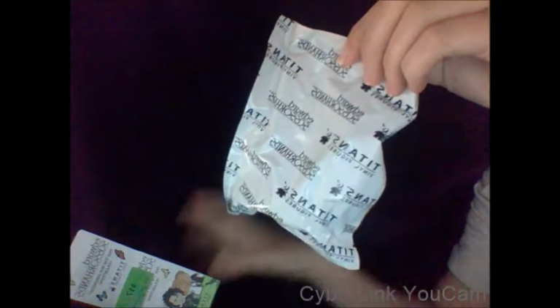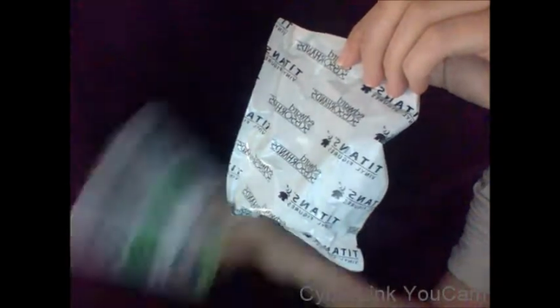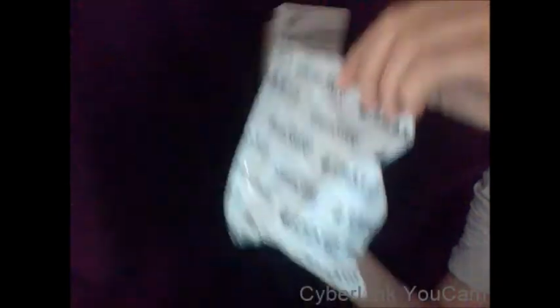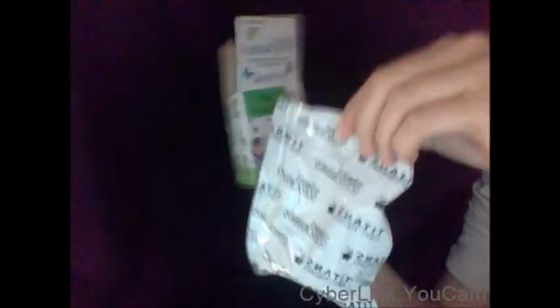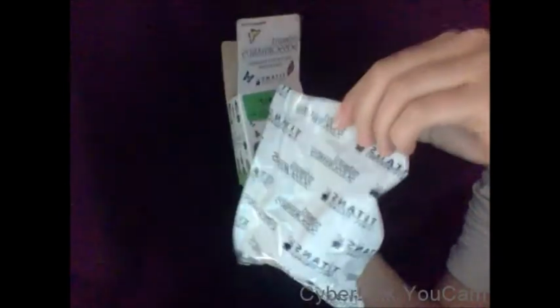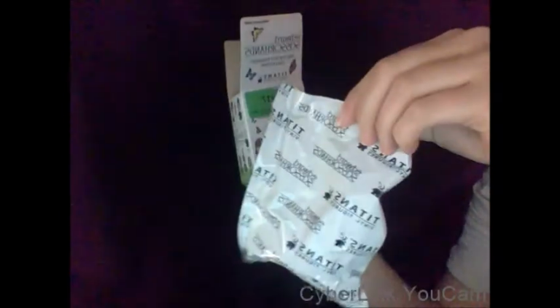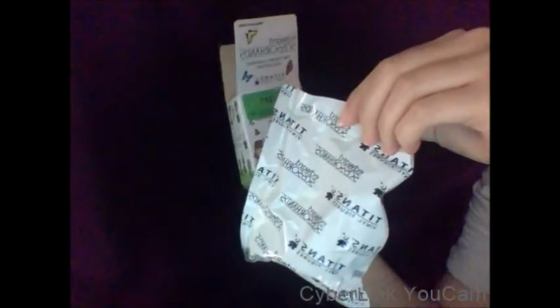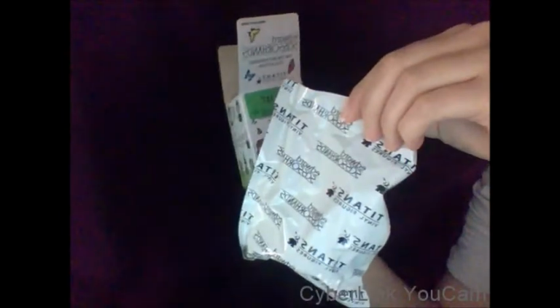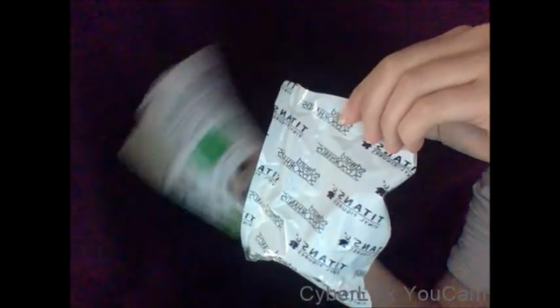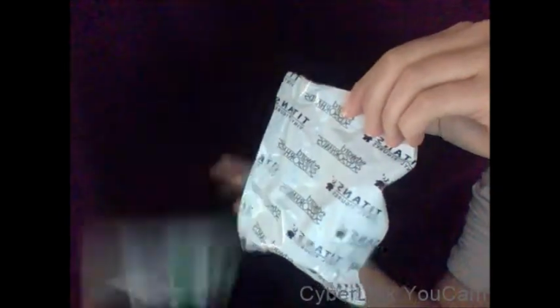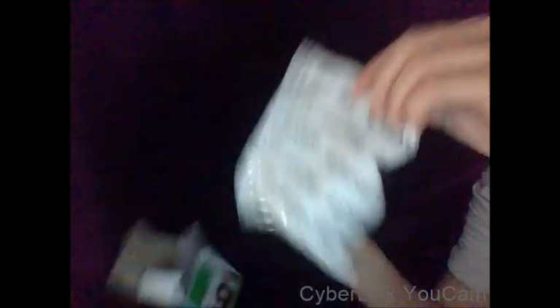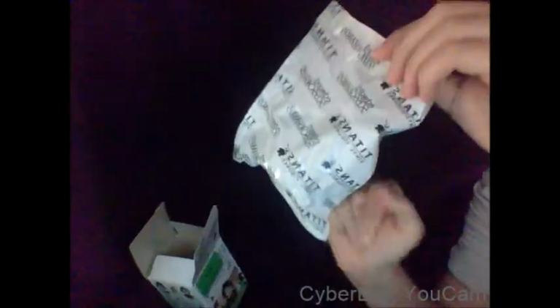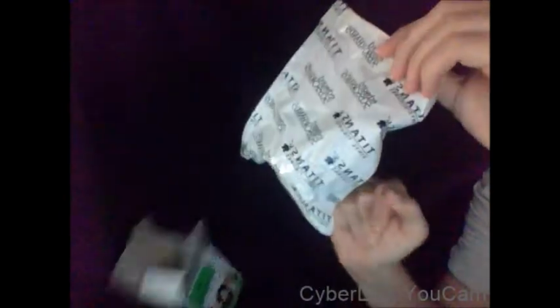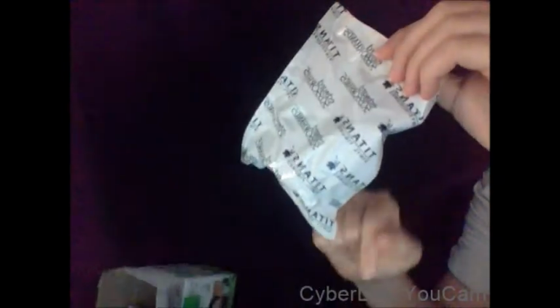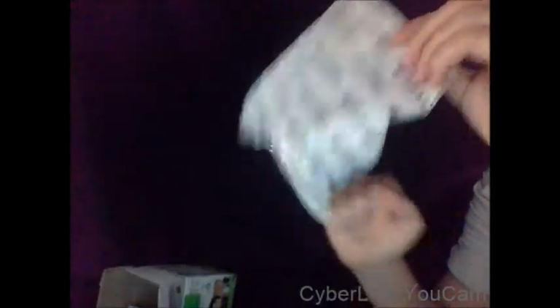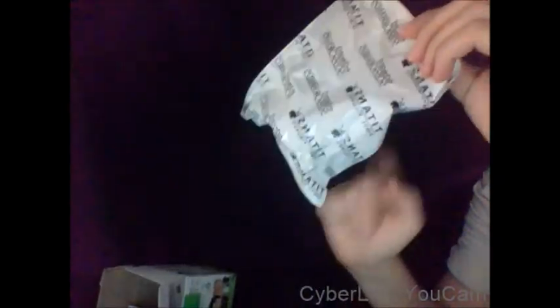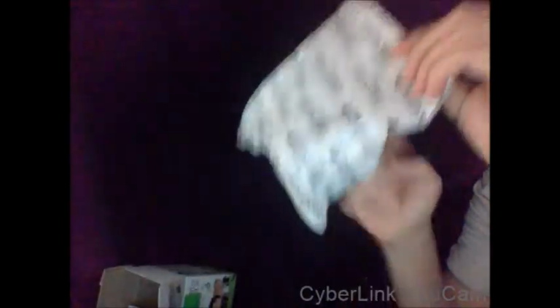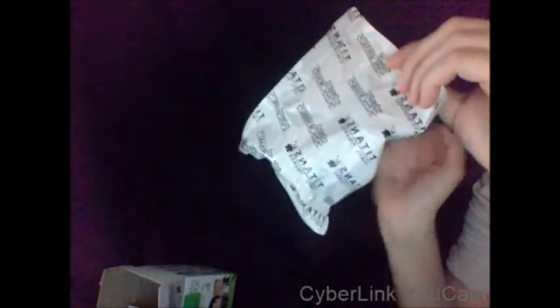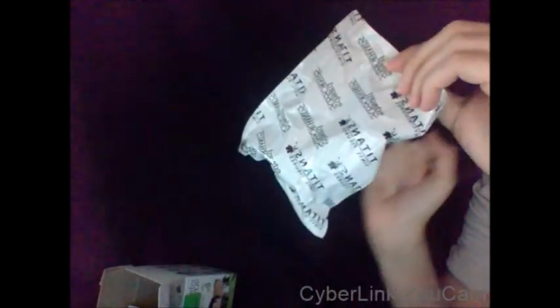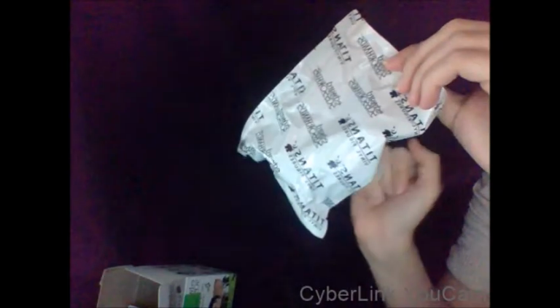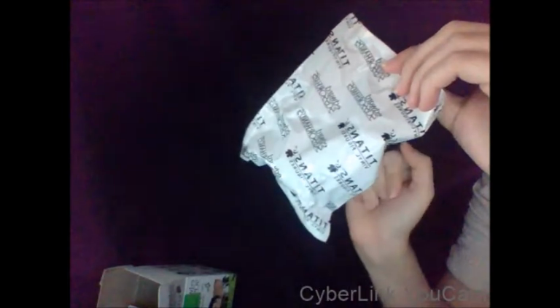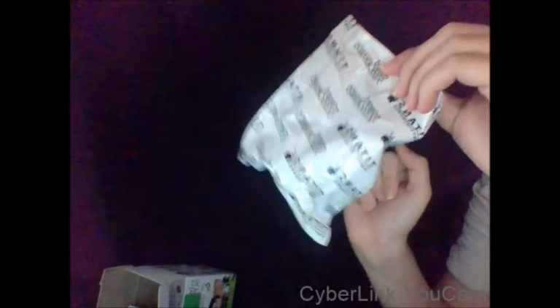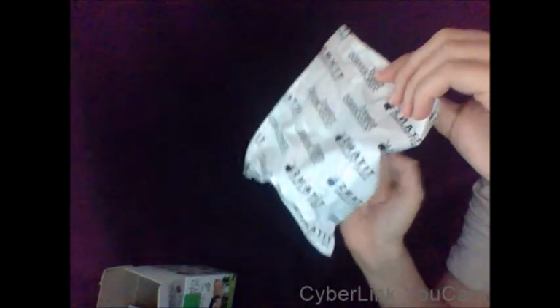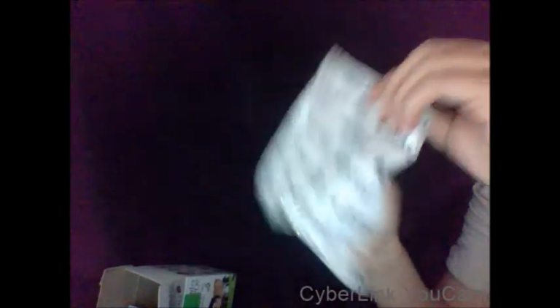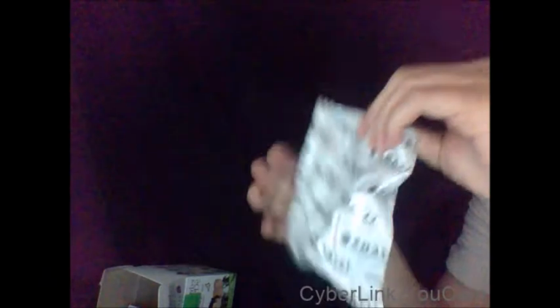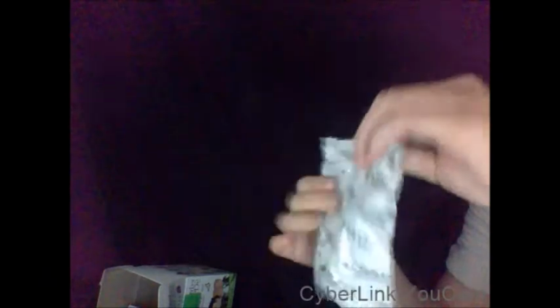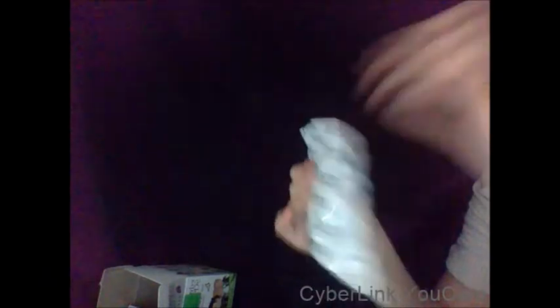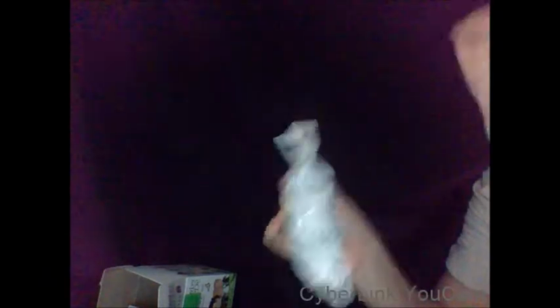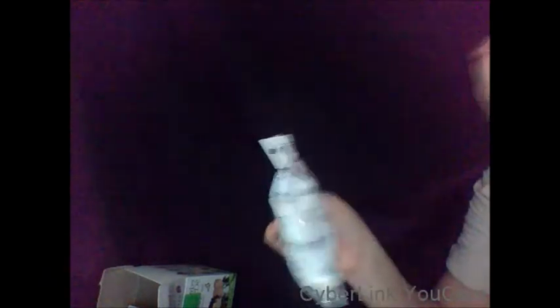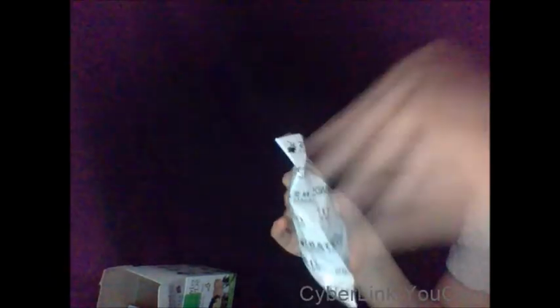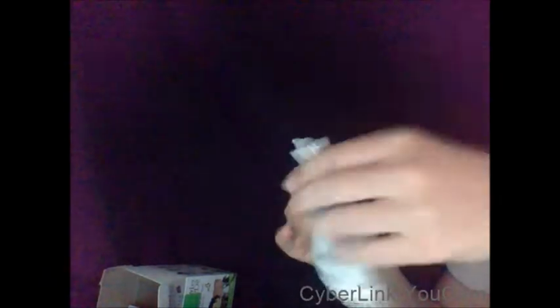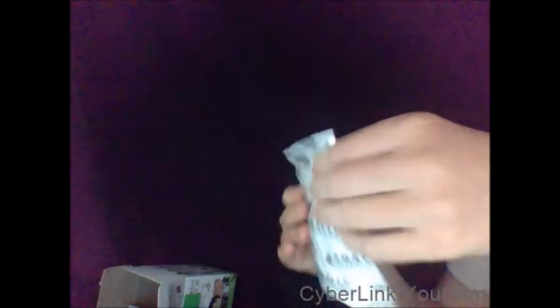So if you do end up losing the box and you've still got the packet, you know which company they came from — Edward Scissorhands.